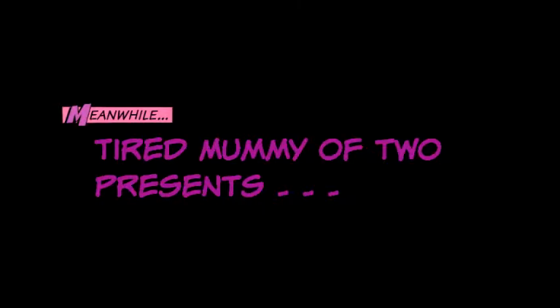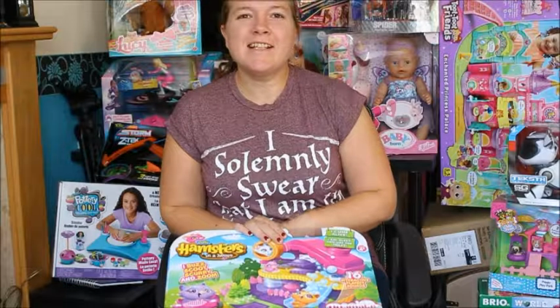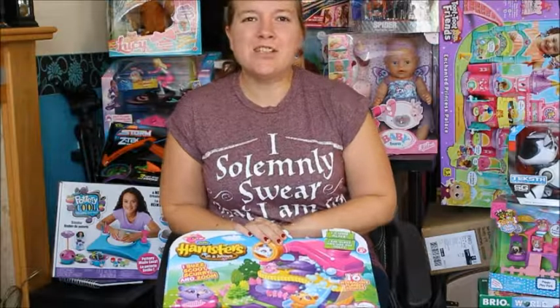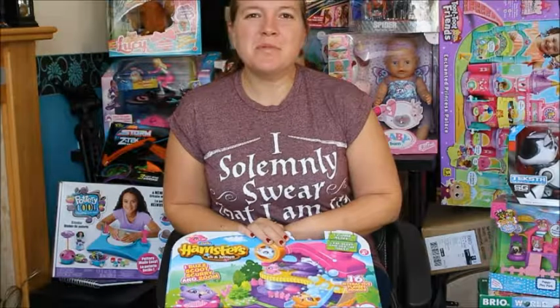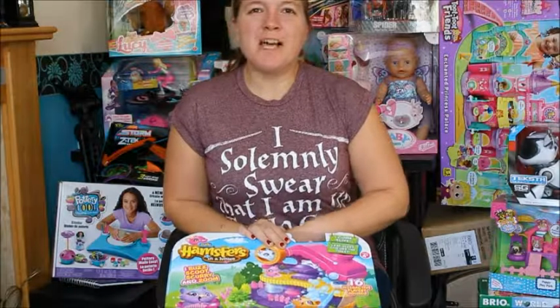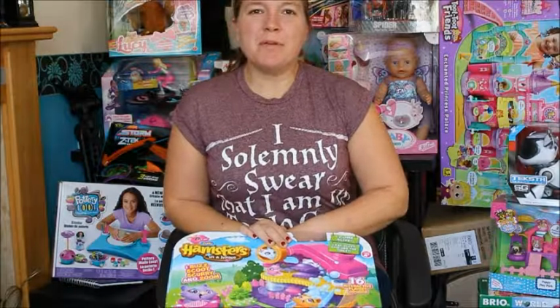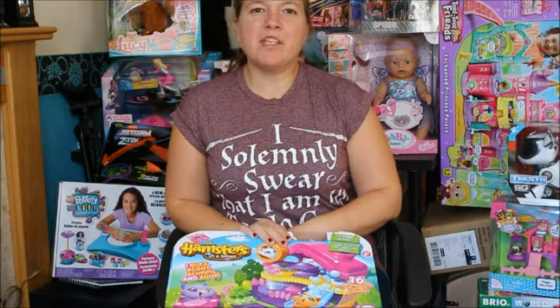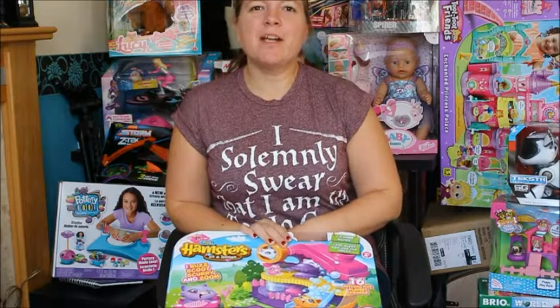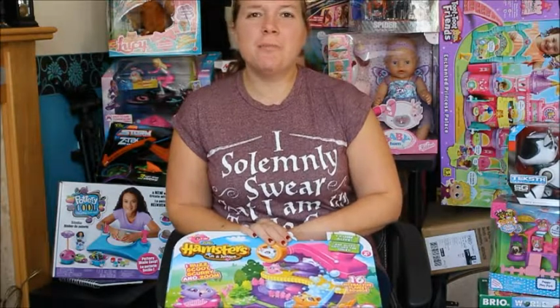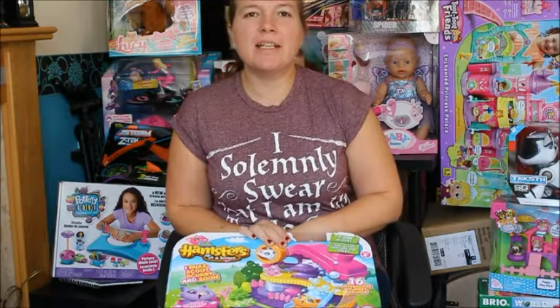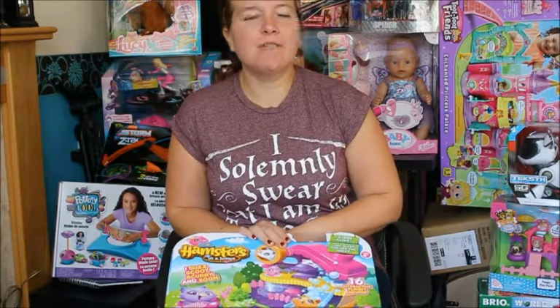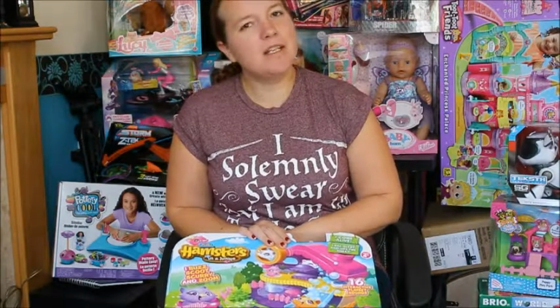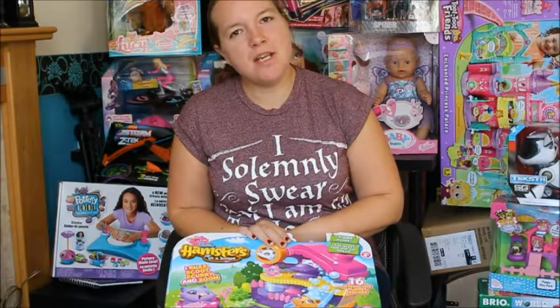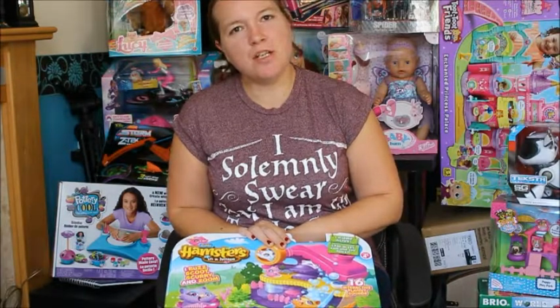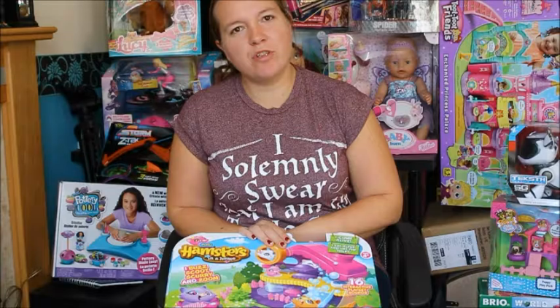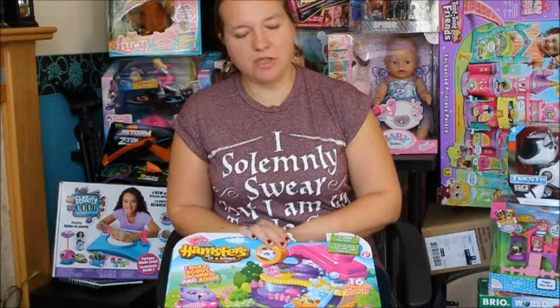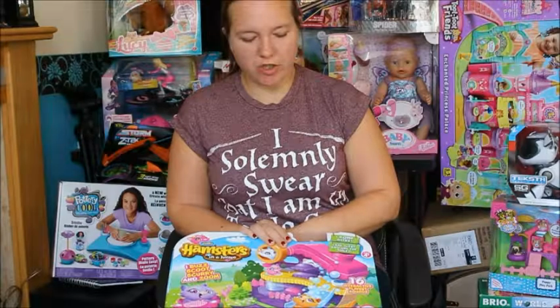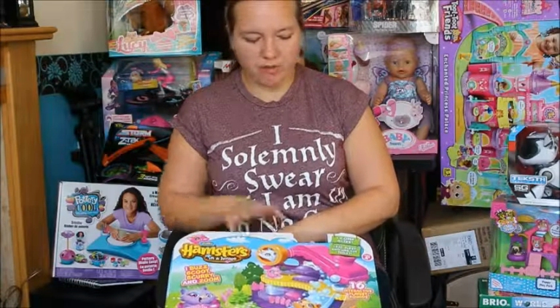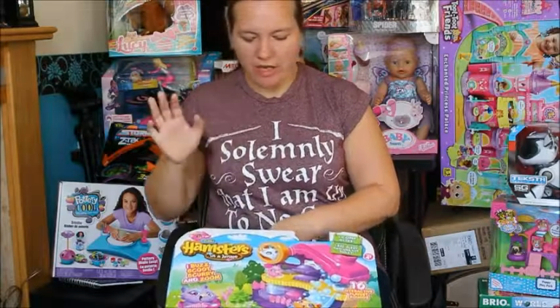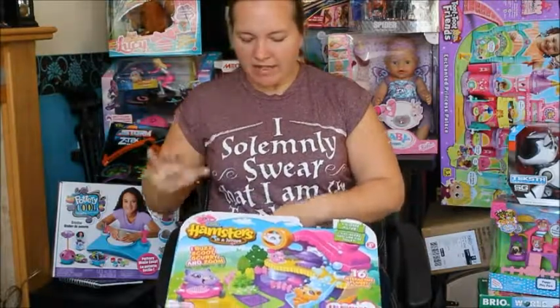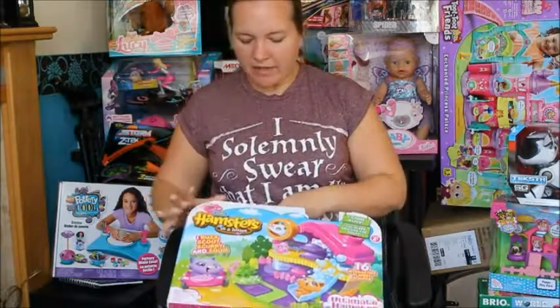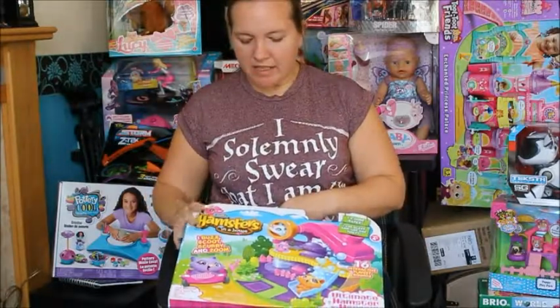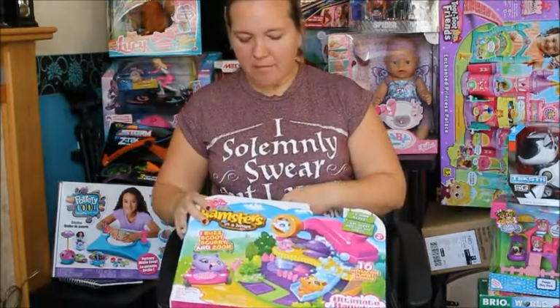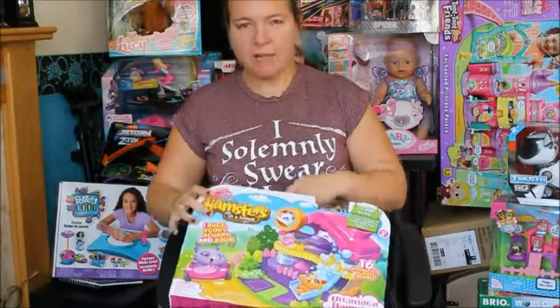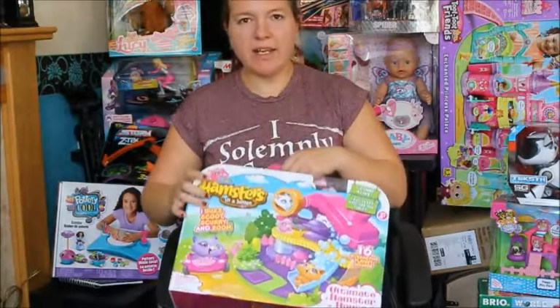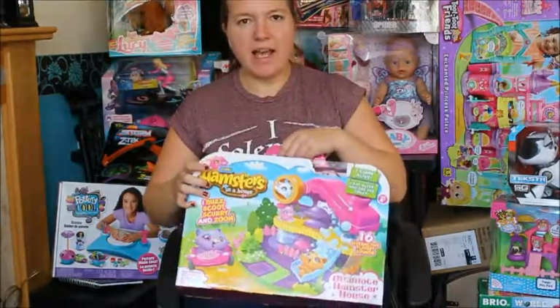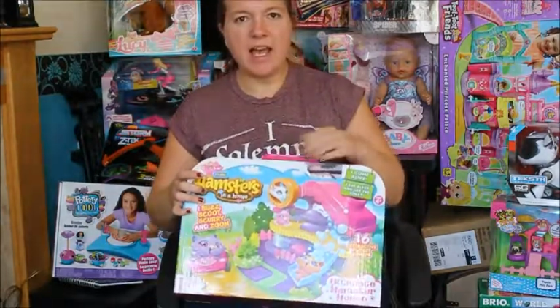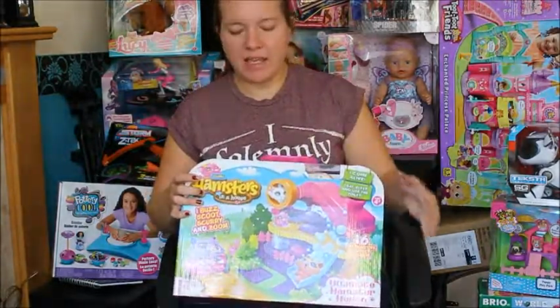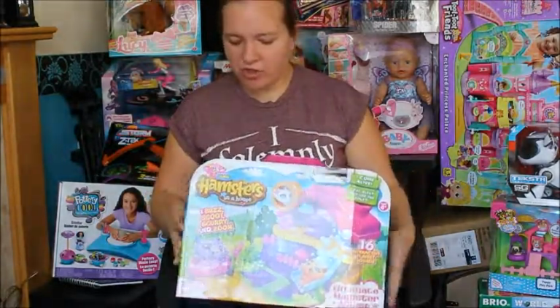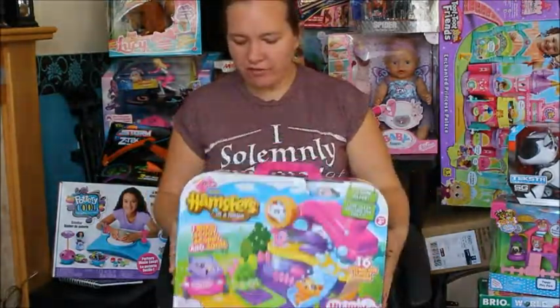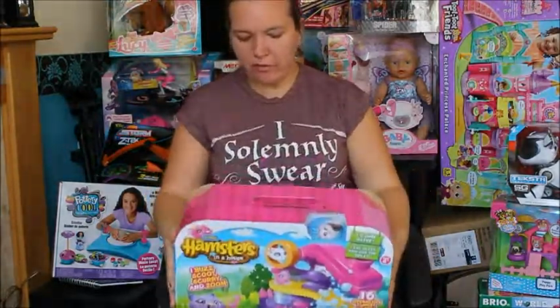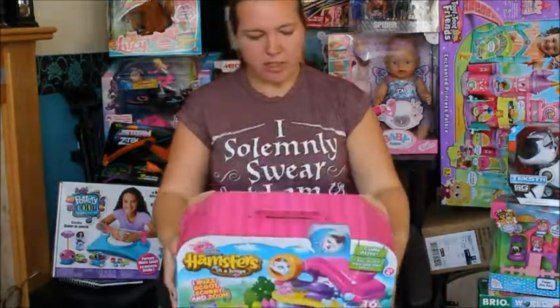It's Laura from Tide Mommy of Two and I'm back again for another Christmas toy review. This time I'm looking at a Zuru product.